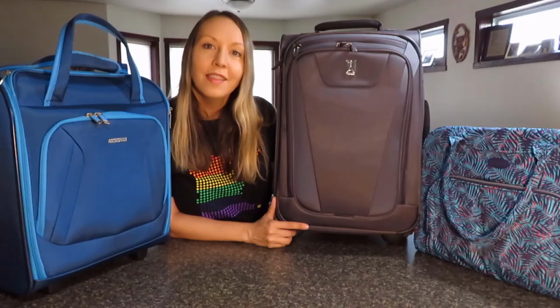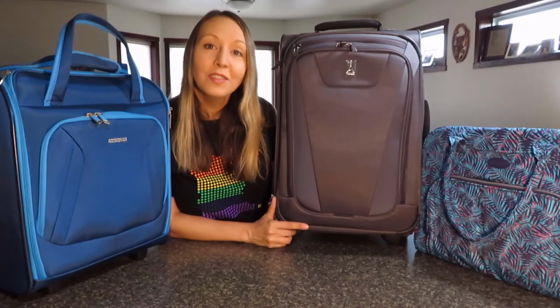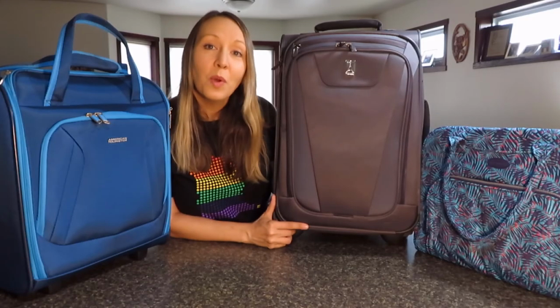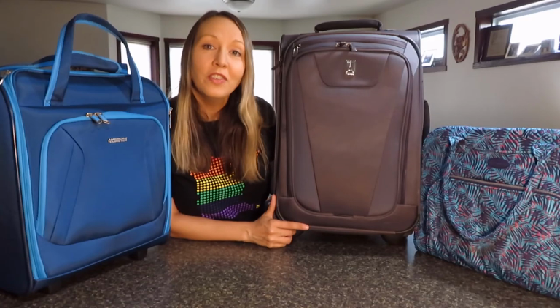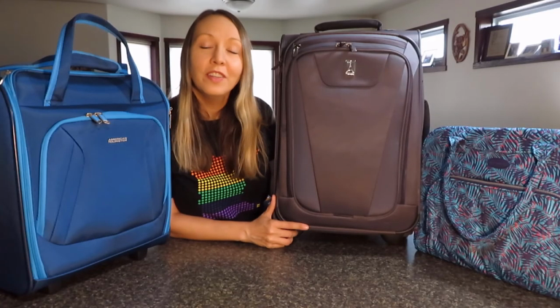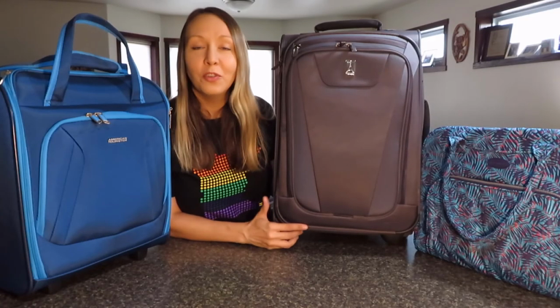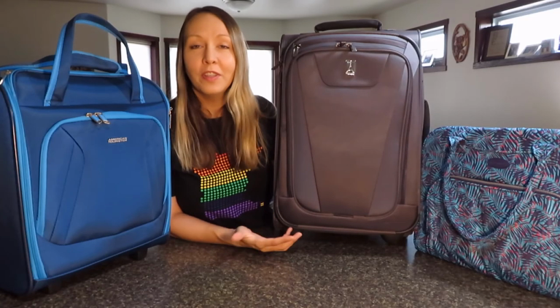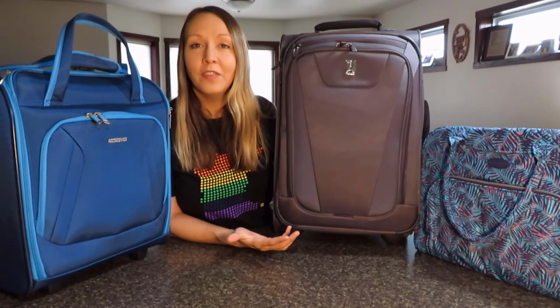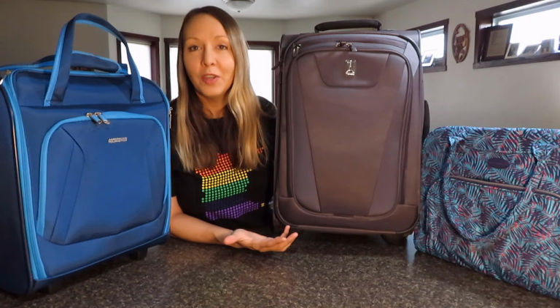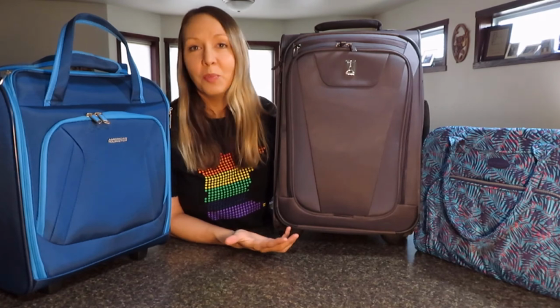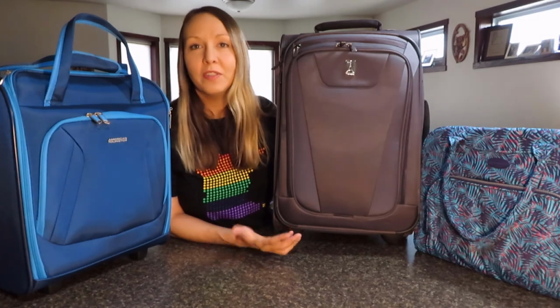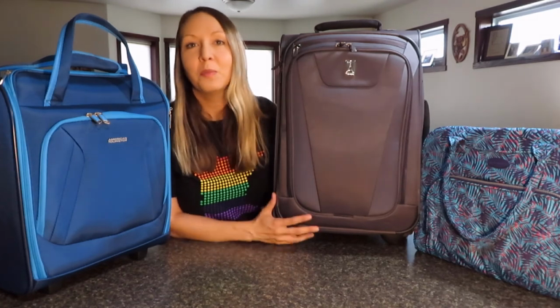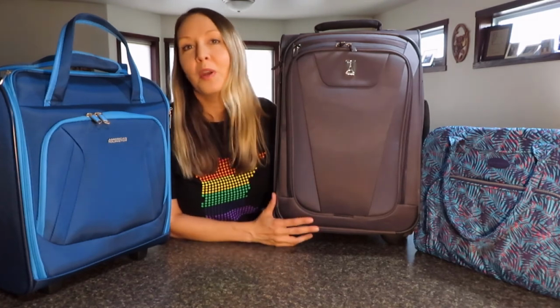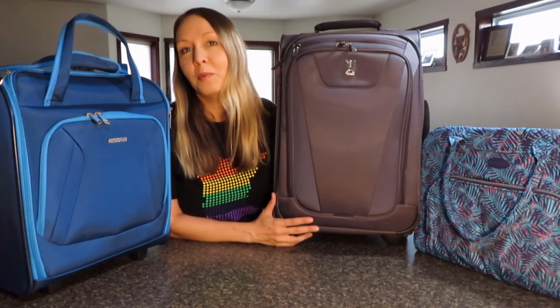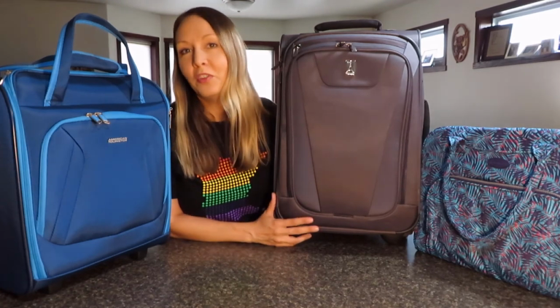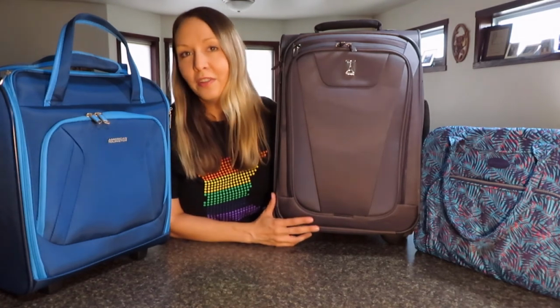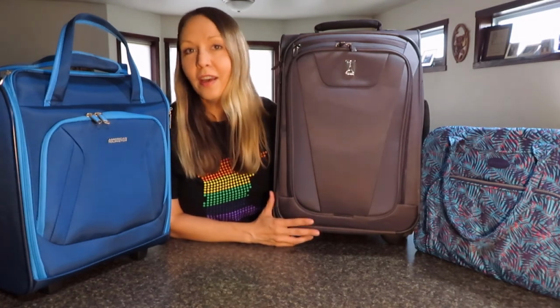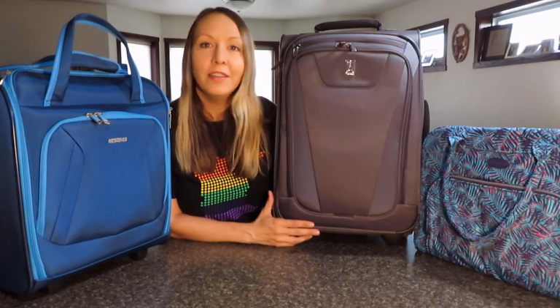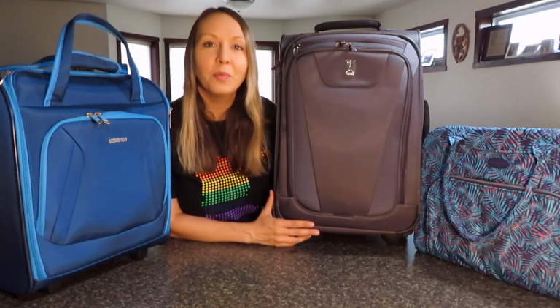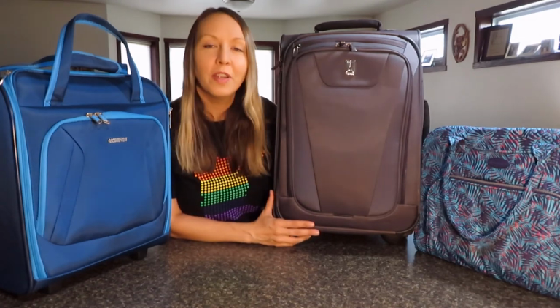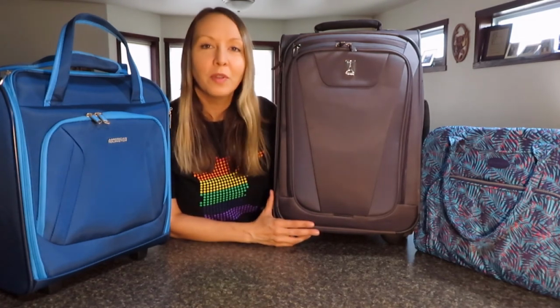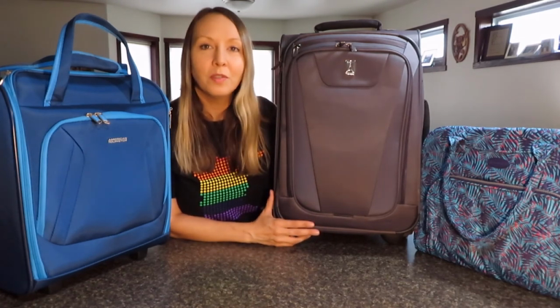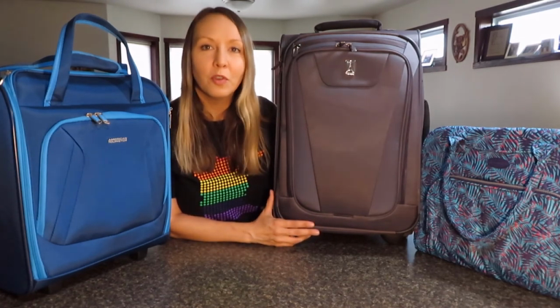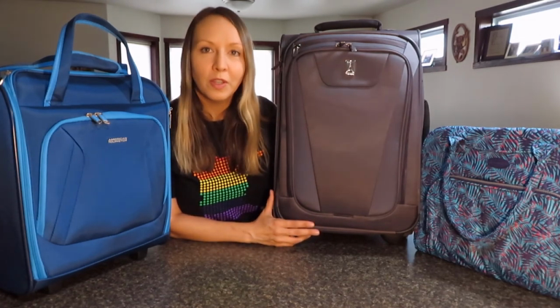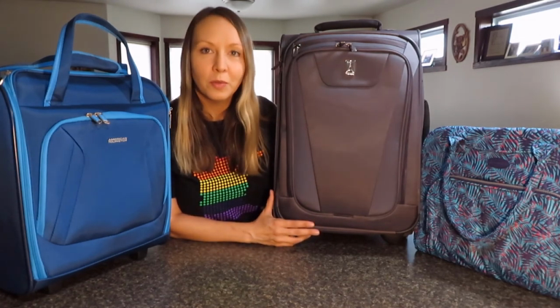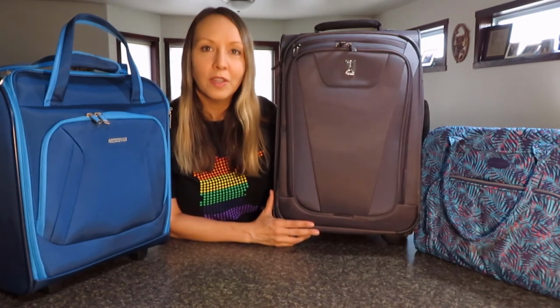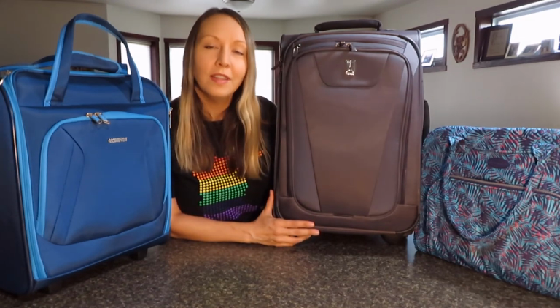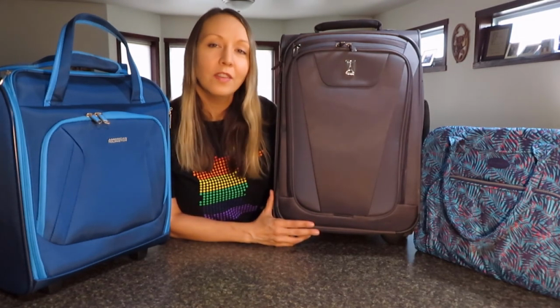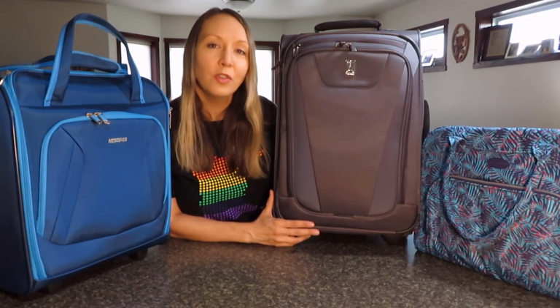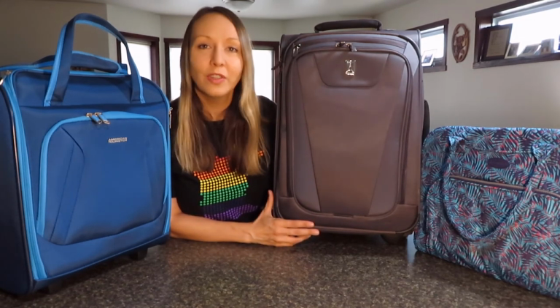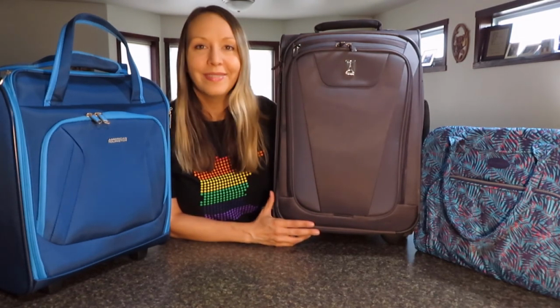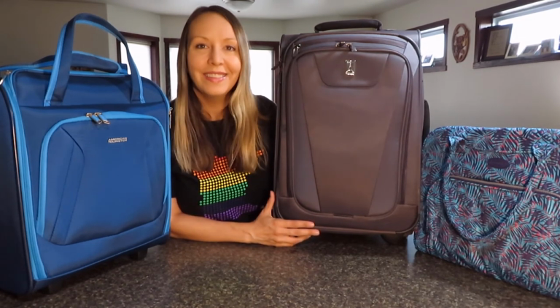Thanks for watching! If you enjoyed this video, please subscribe to my channel. I do plan to release more videos in the near future. Thanks!